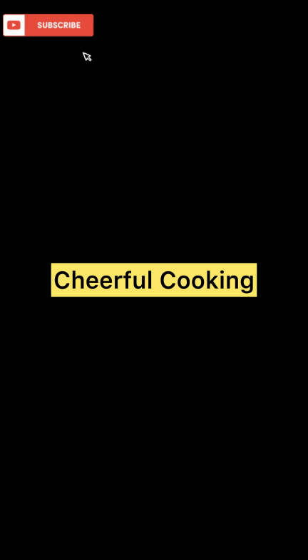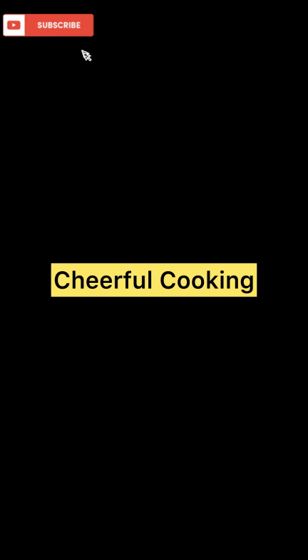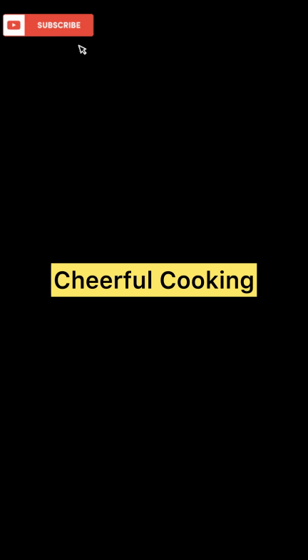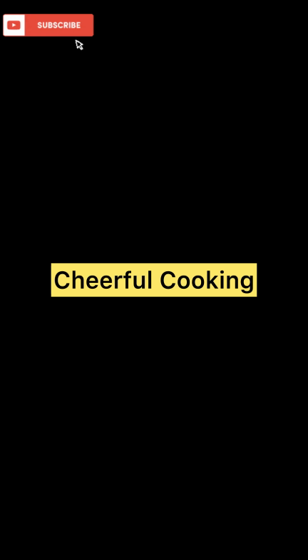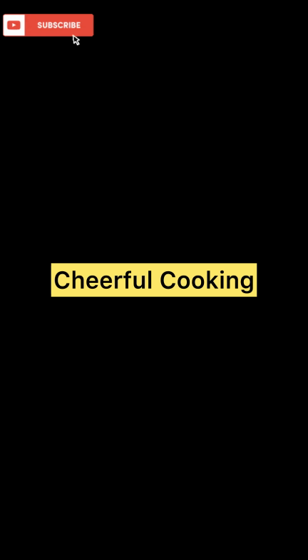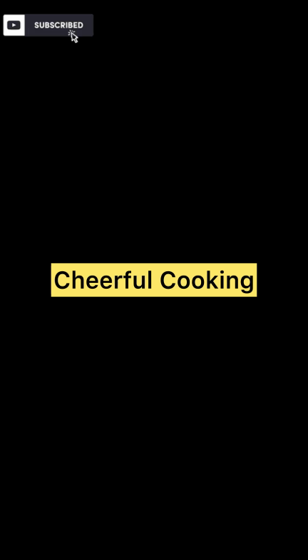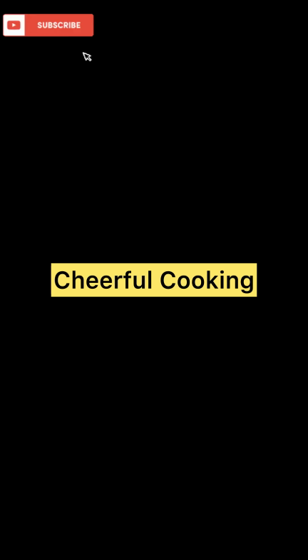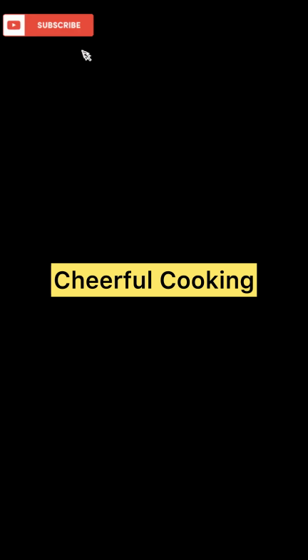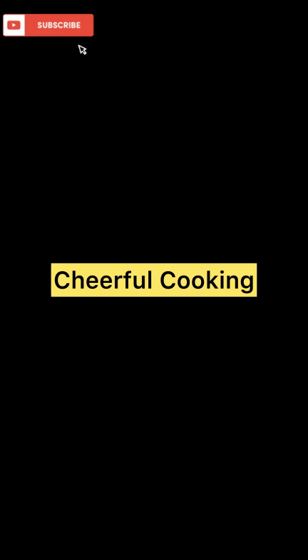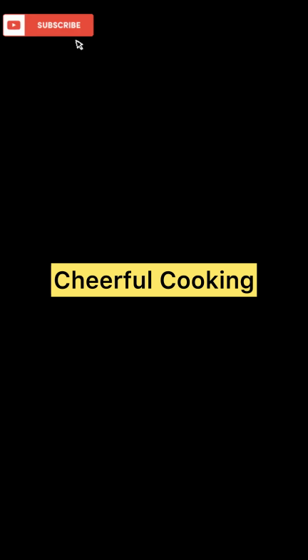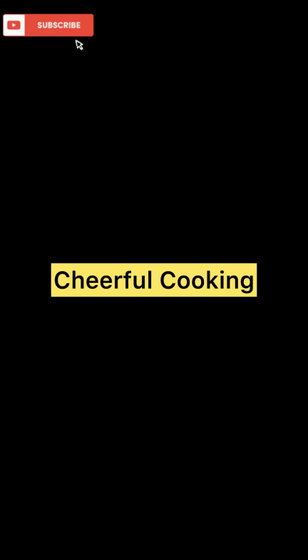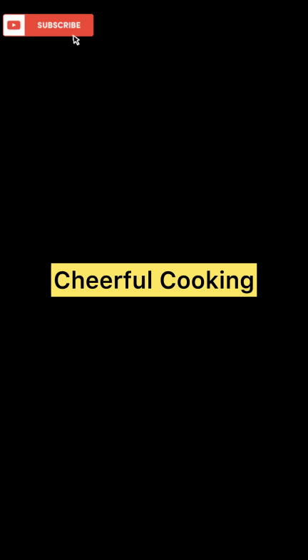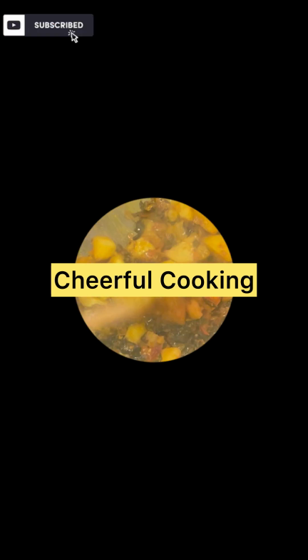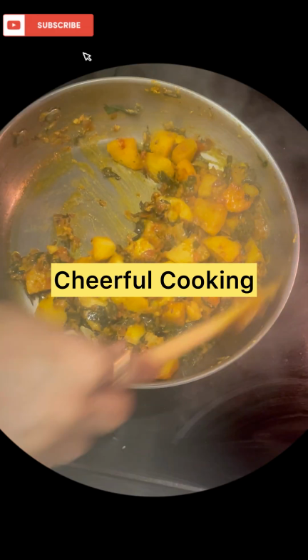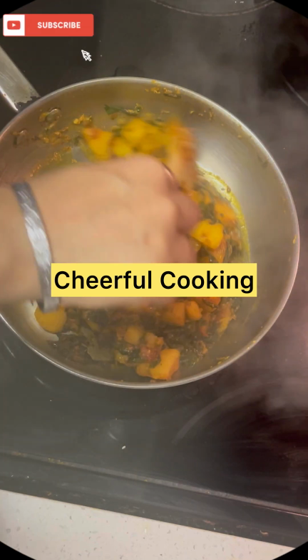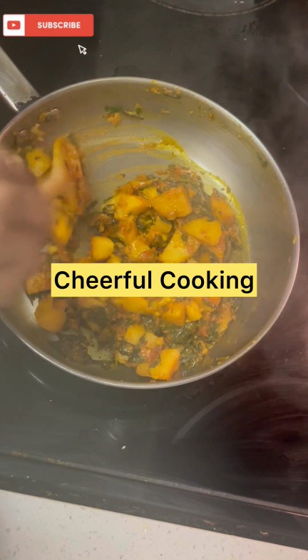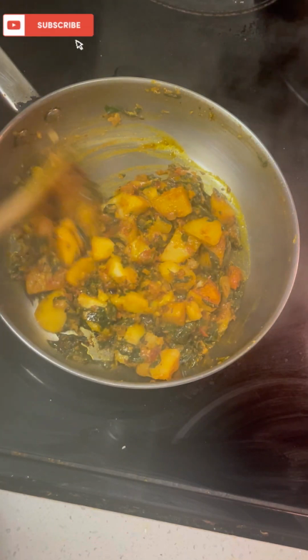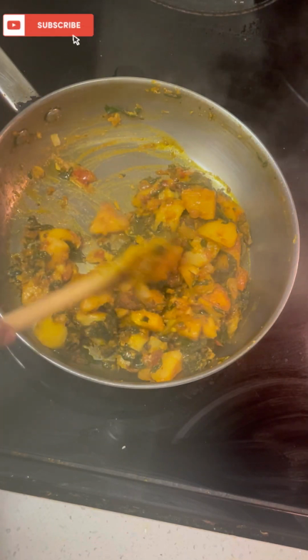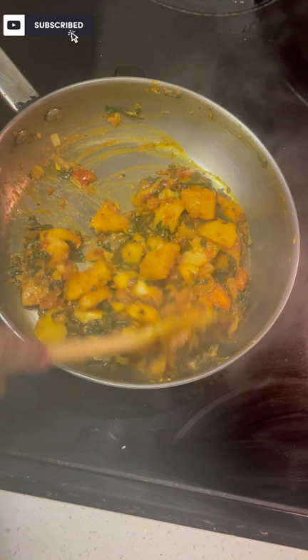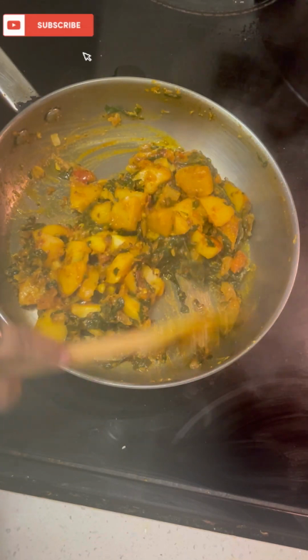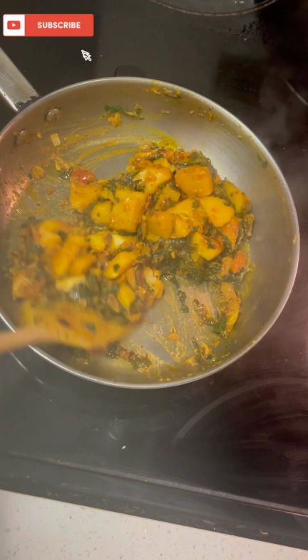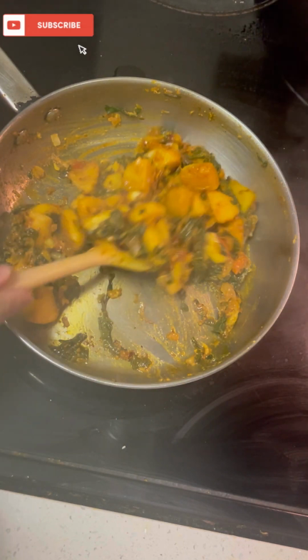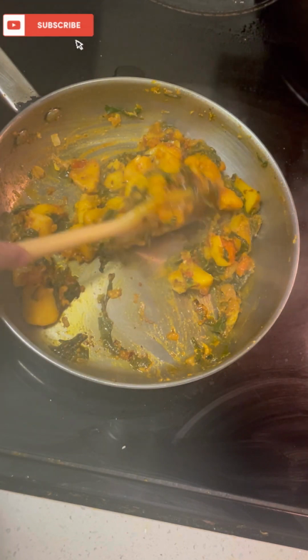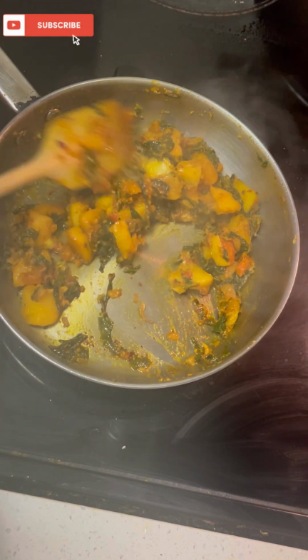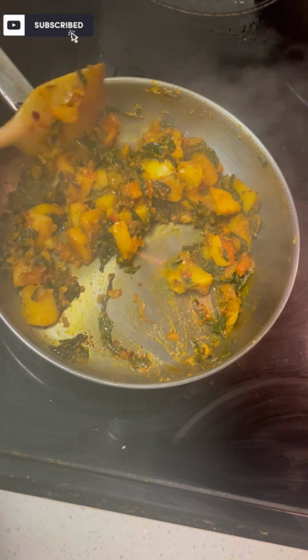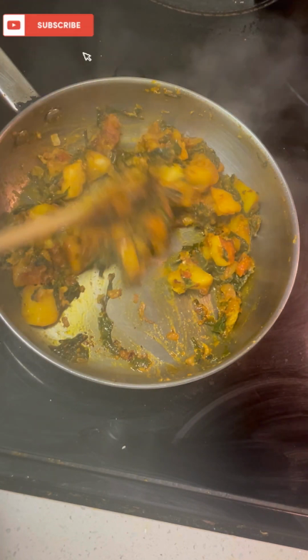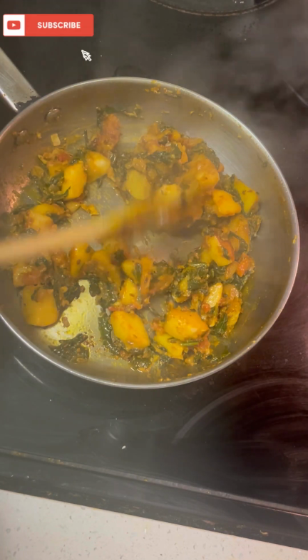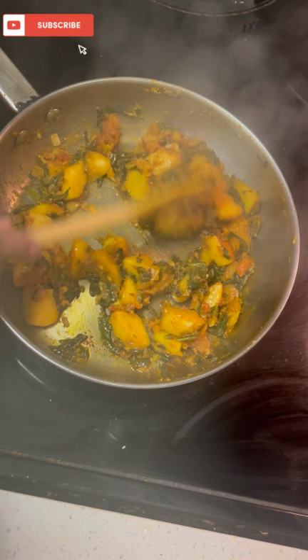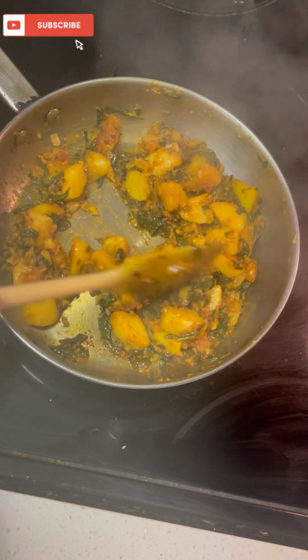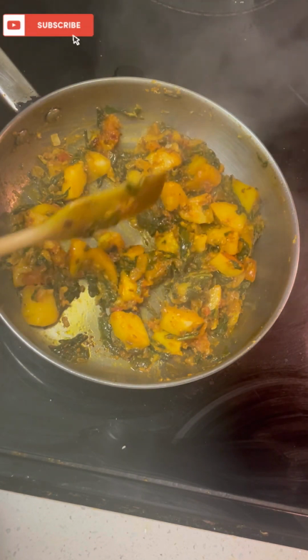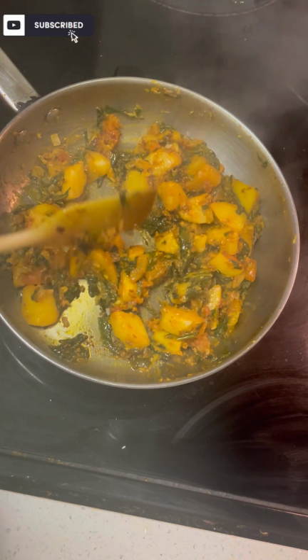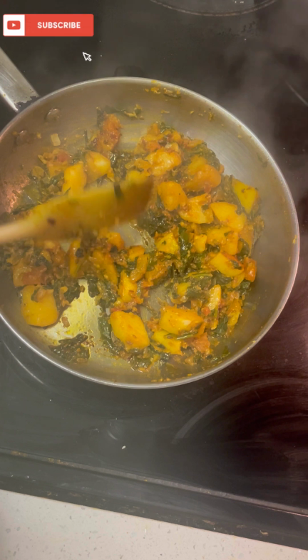Hello everyone! I am very happy to make you a very good cooking. Today we are going to make a very delicious vegetable dish.